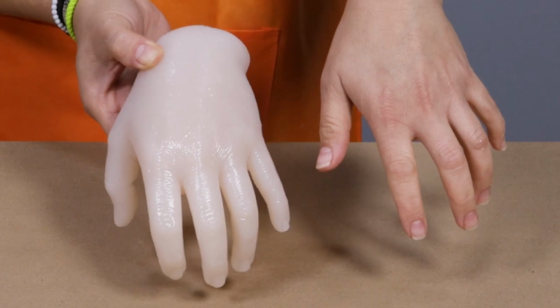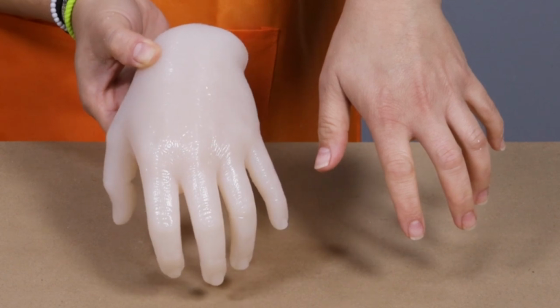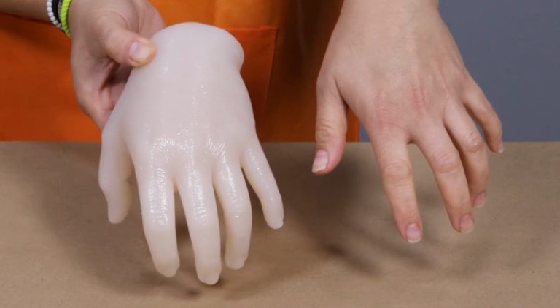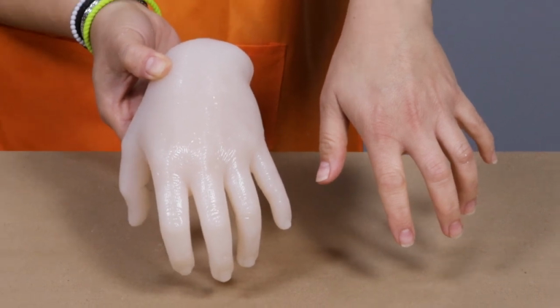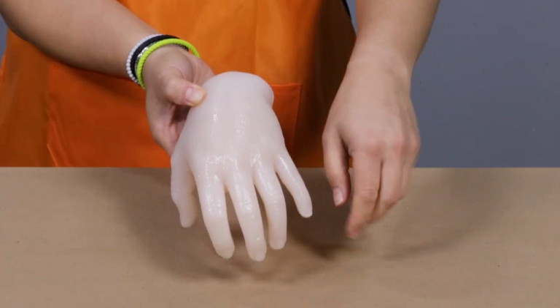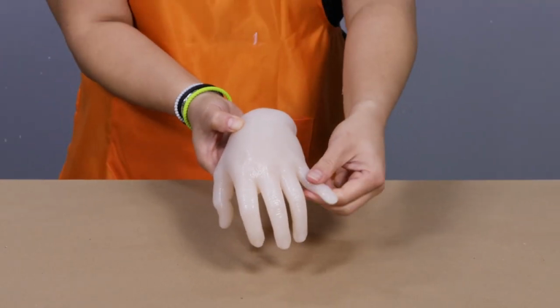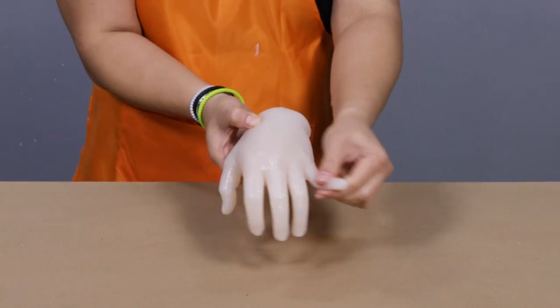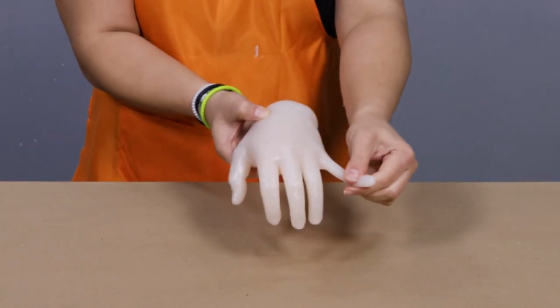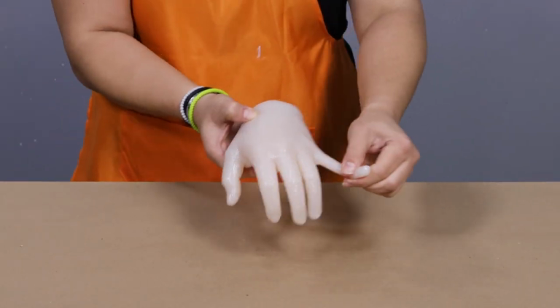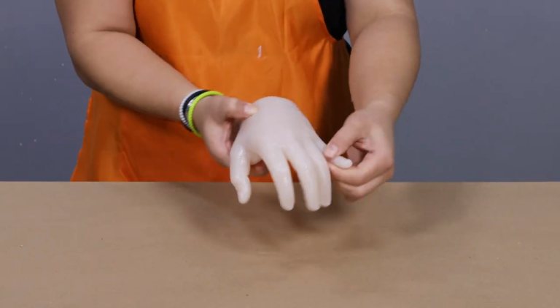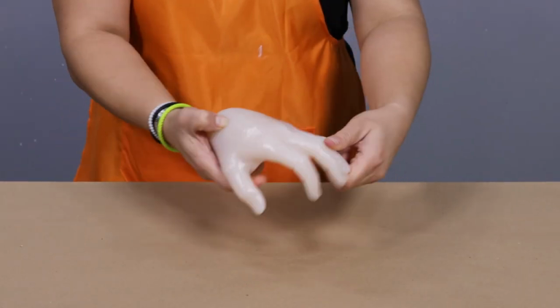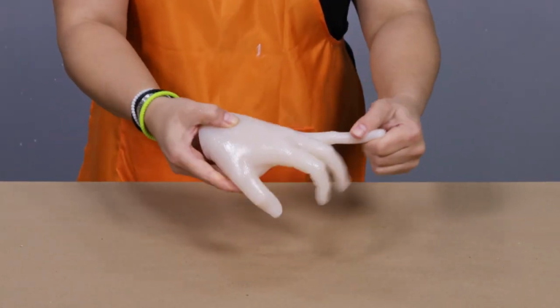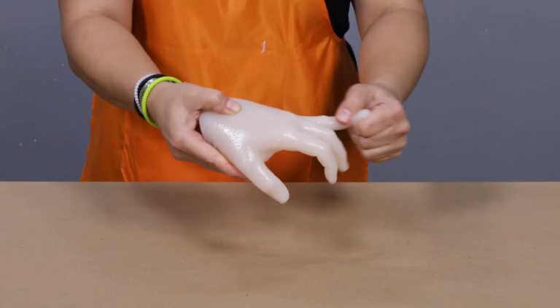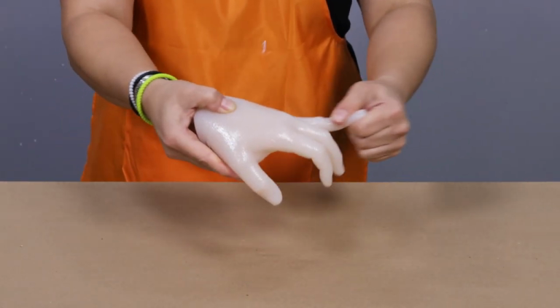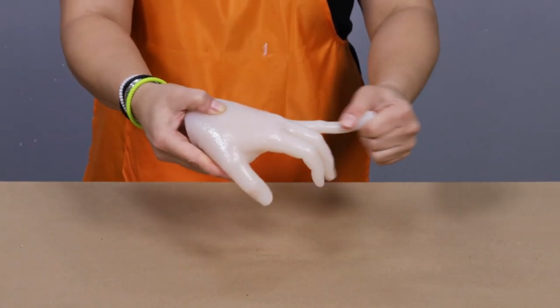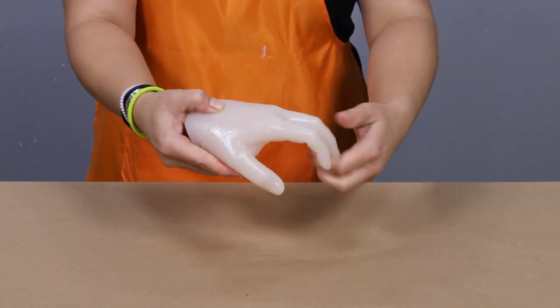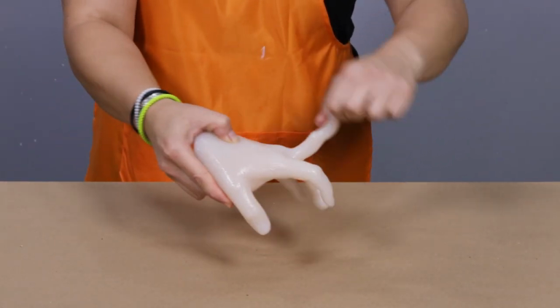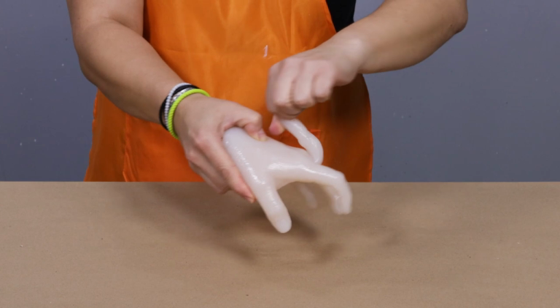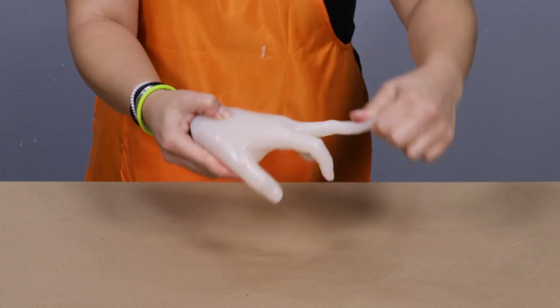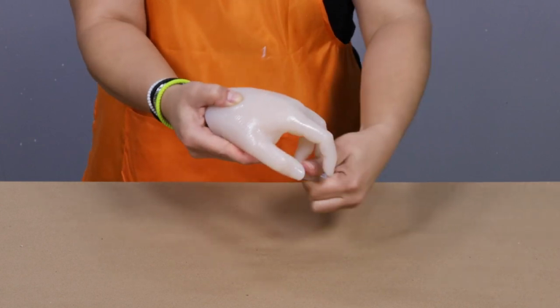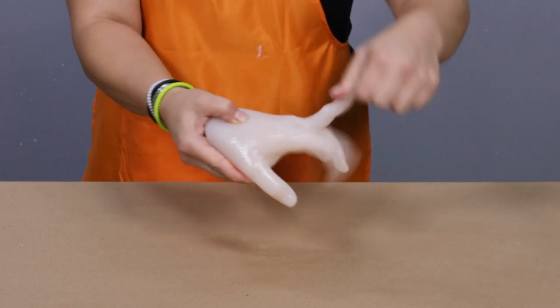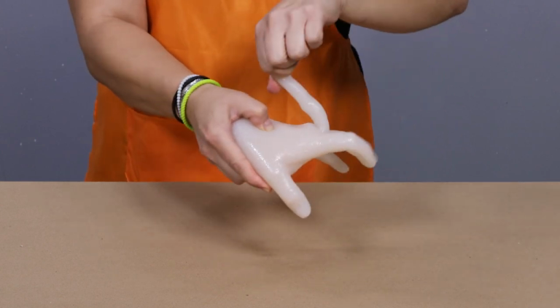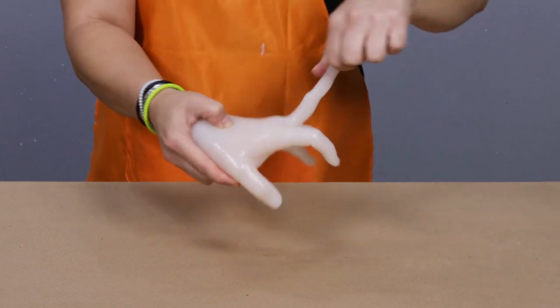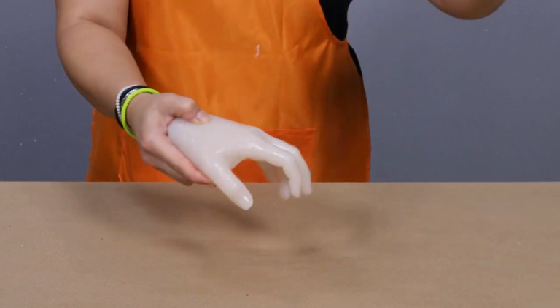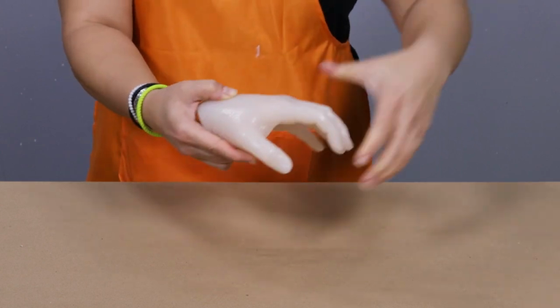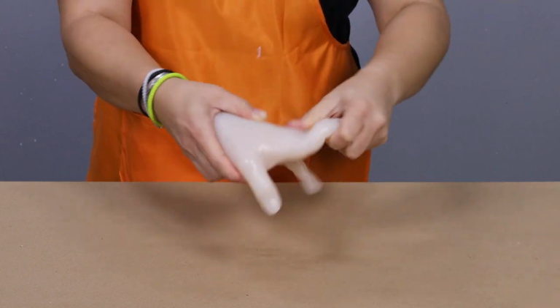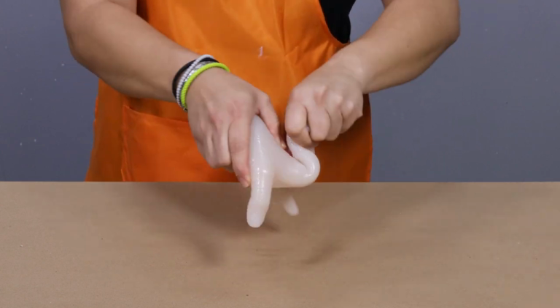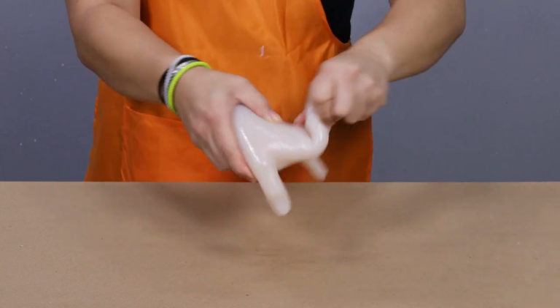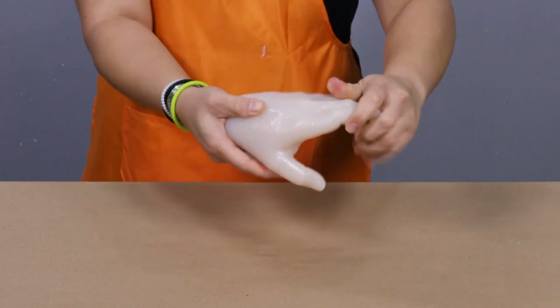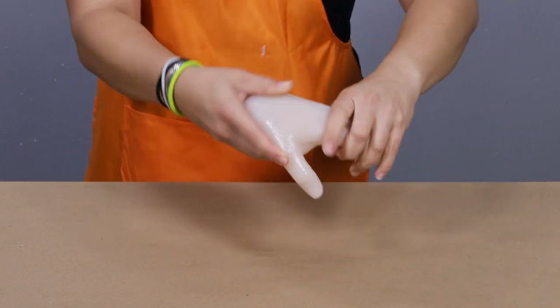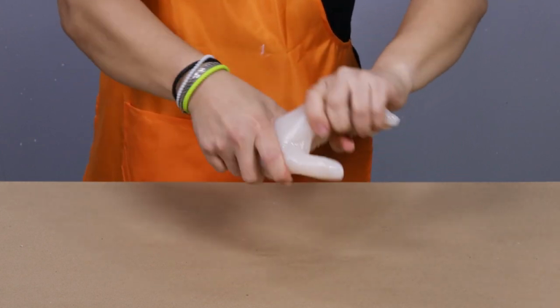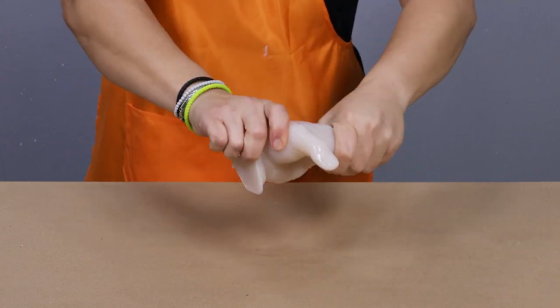You can see it's also soft and stretchy. You can bend it, pull it, stretch it, twist it, and it bounces right back to the original shape.